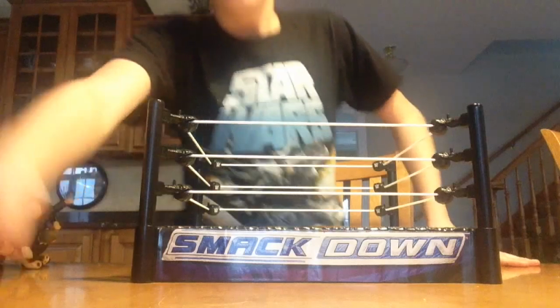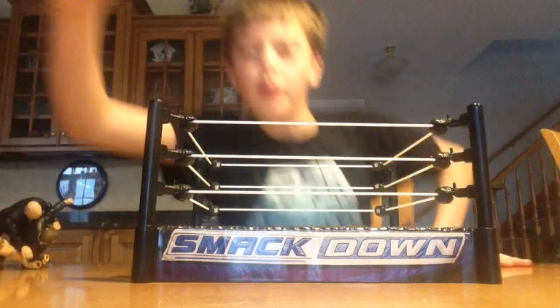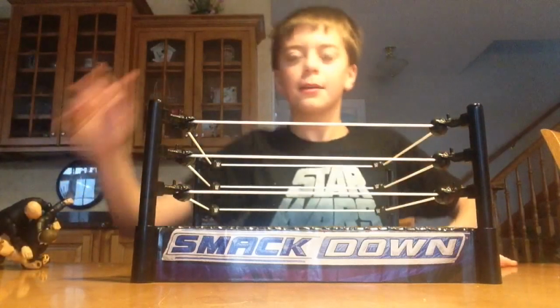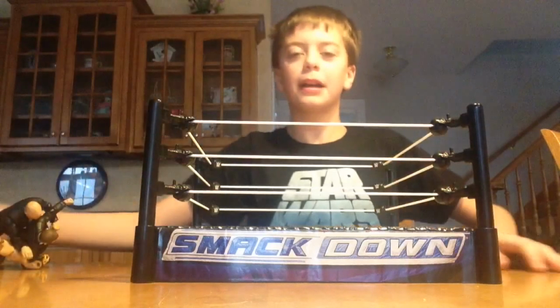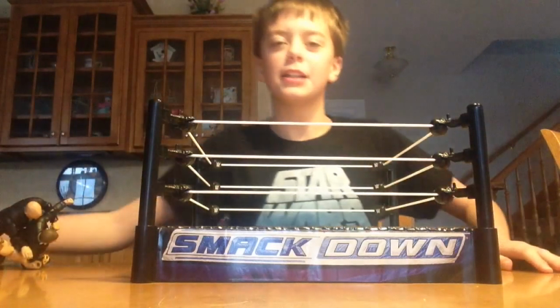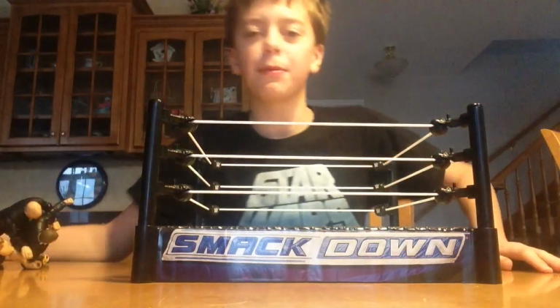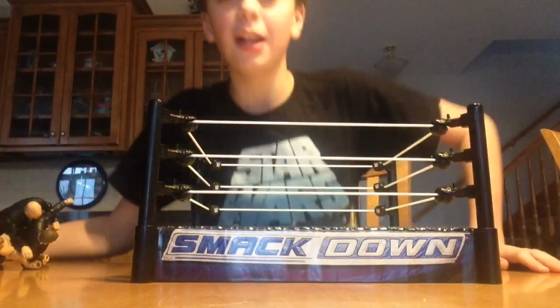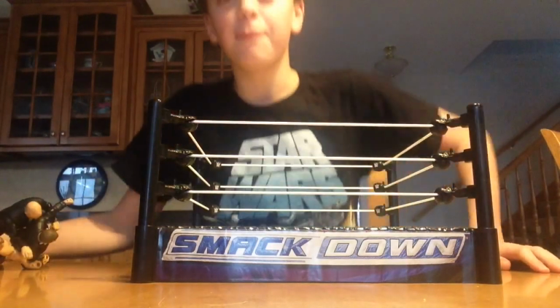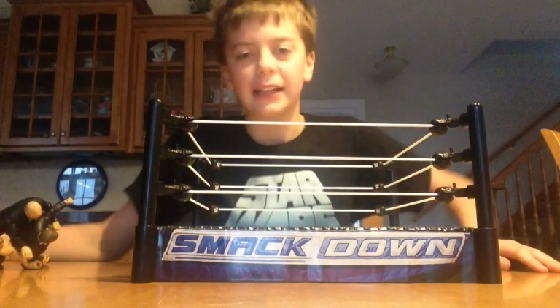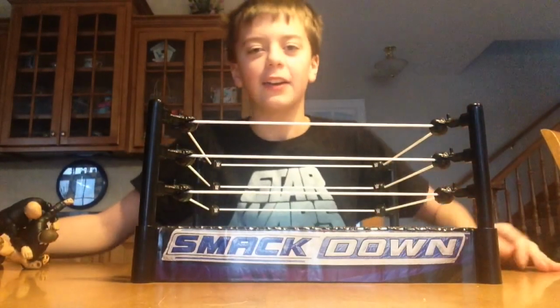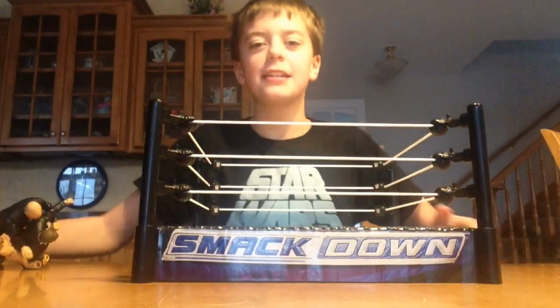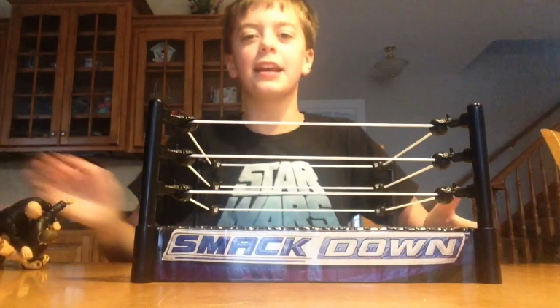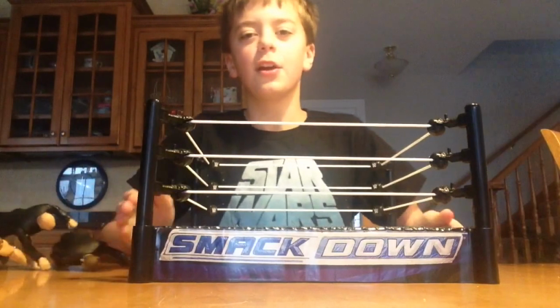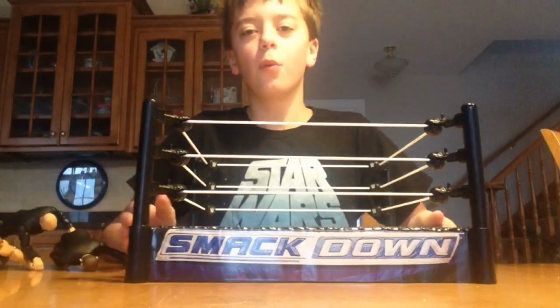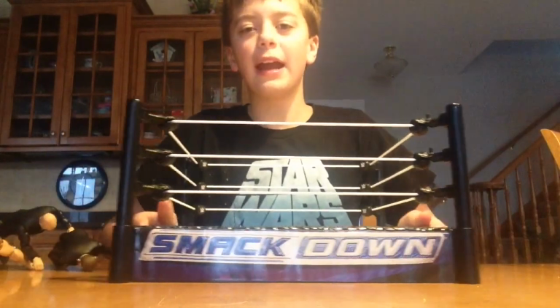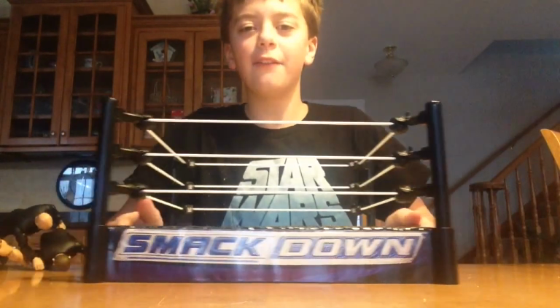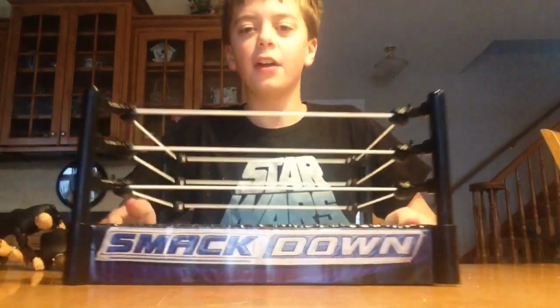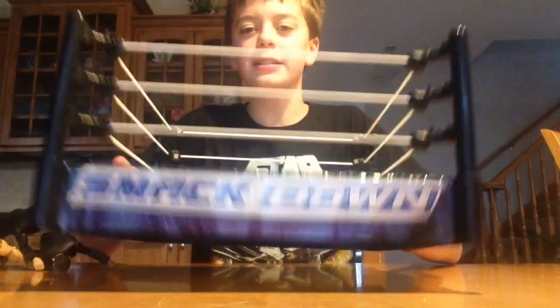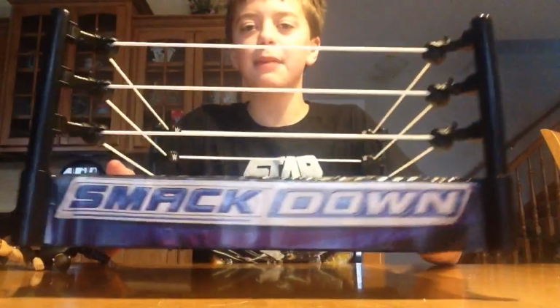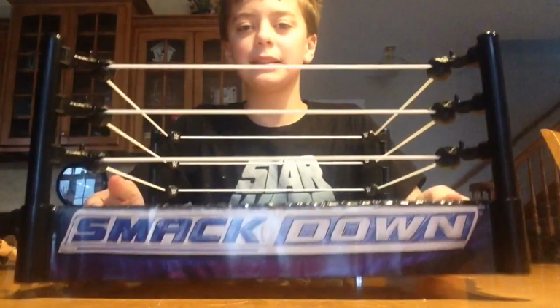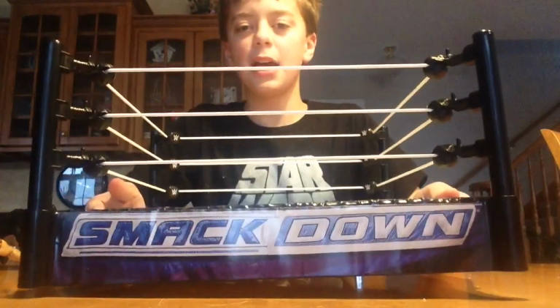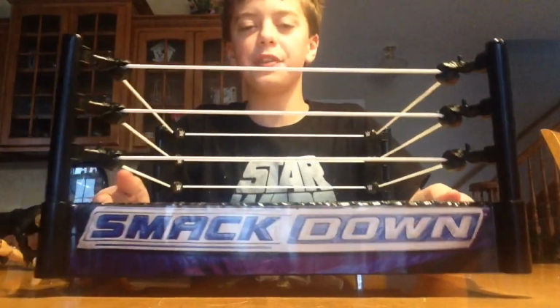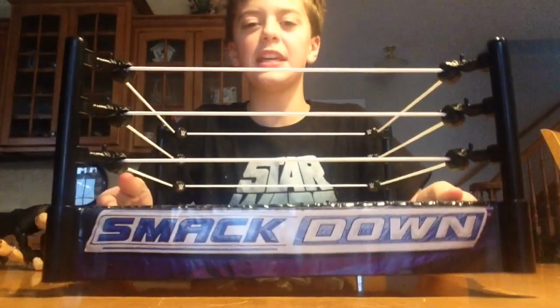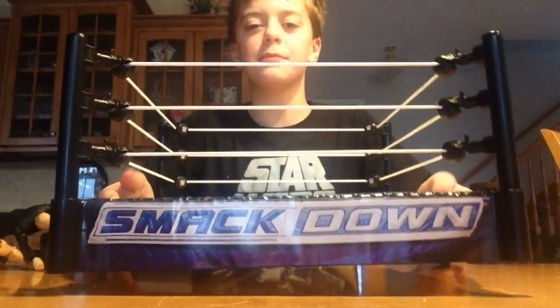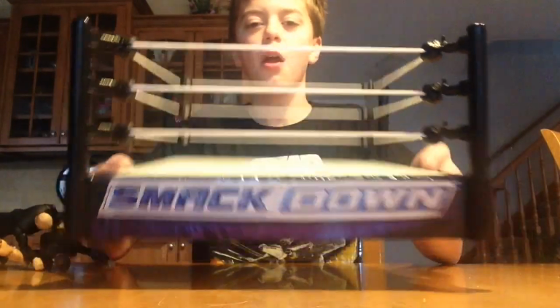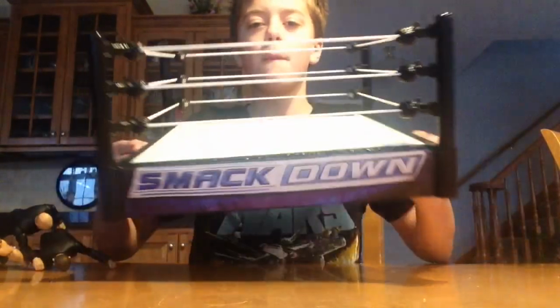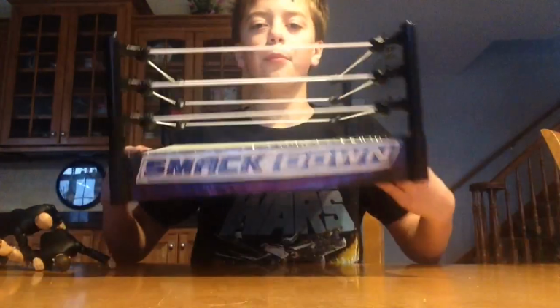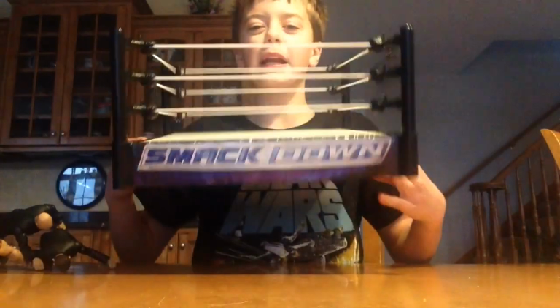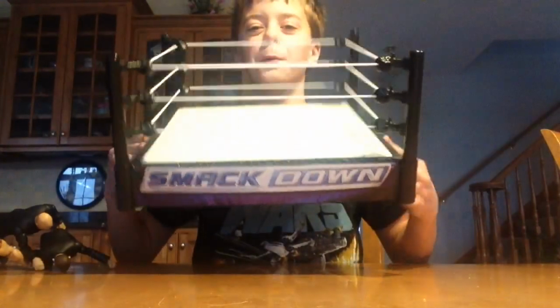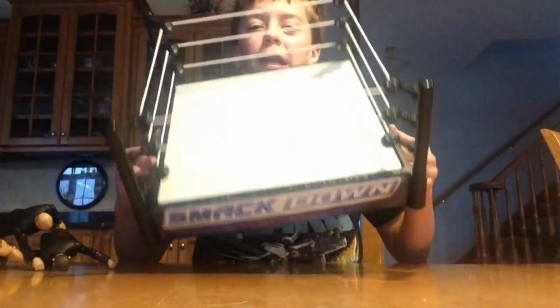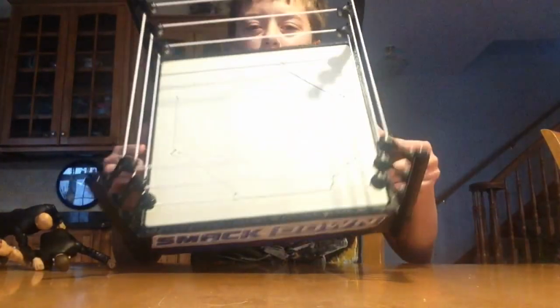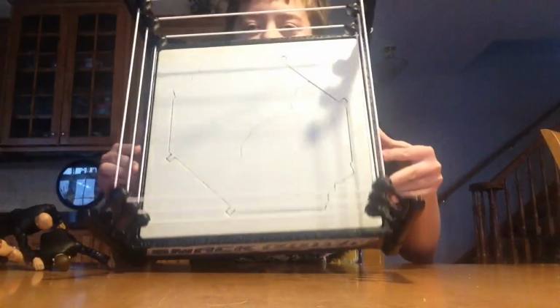What's up guys, Burma Live back here and today we have the Smackdown themed breakaway ring.